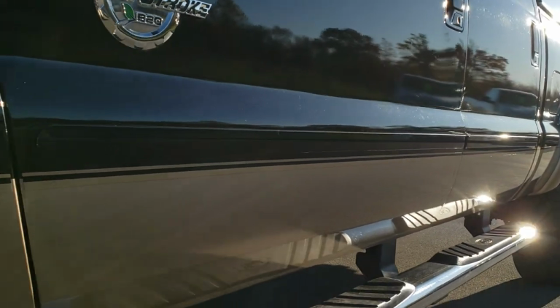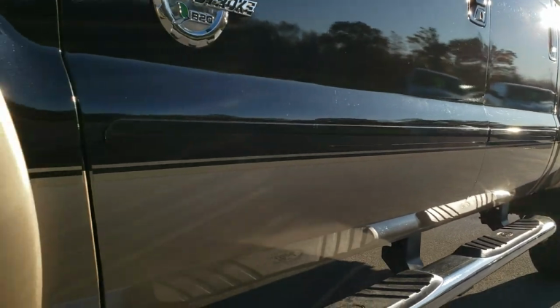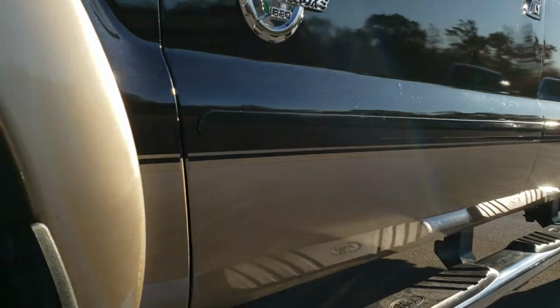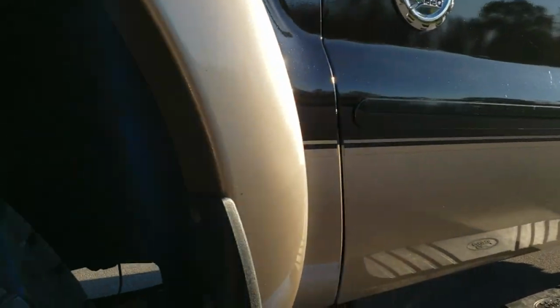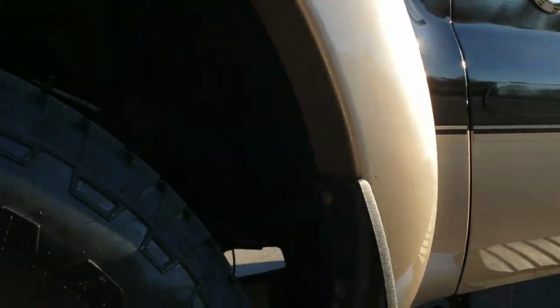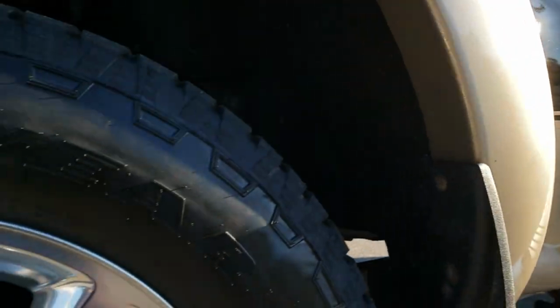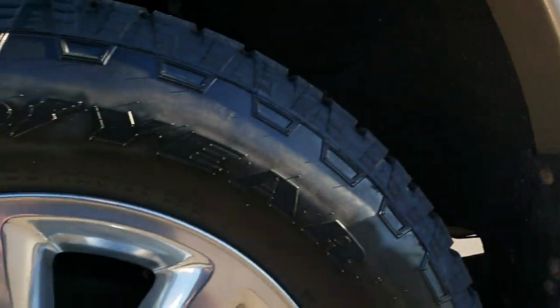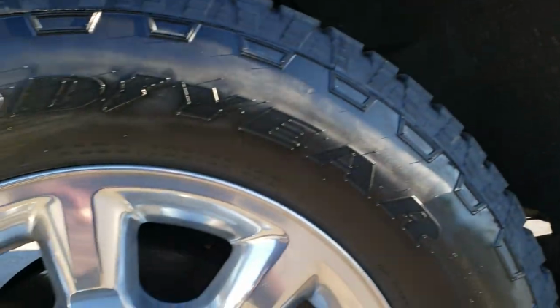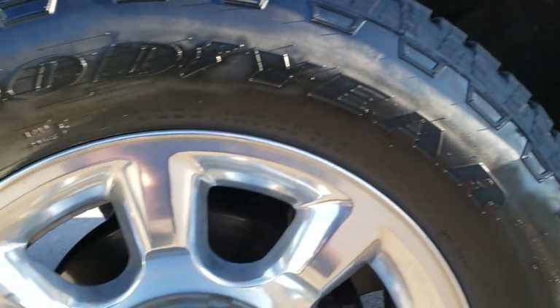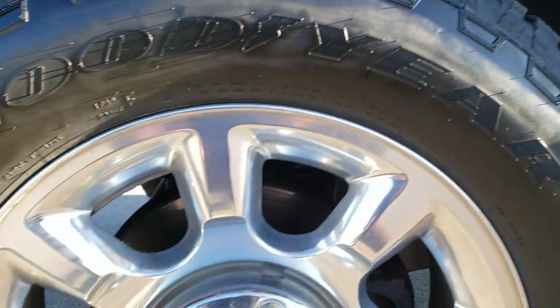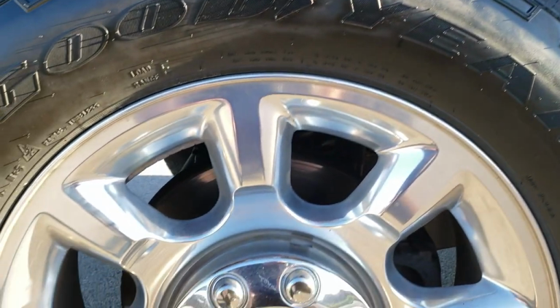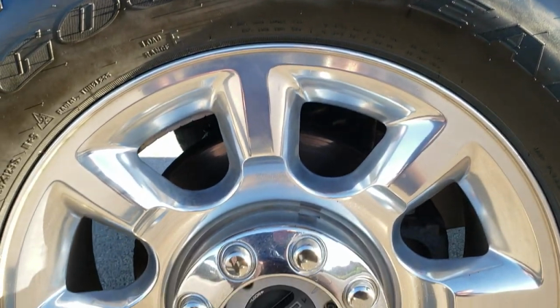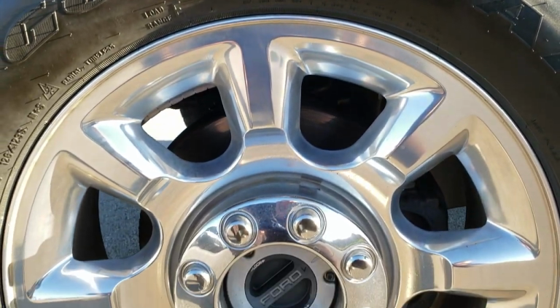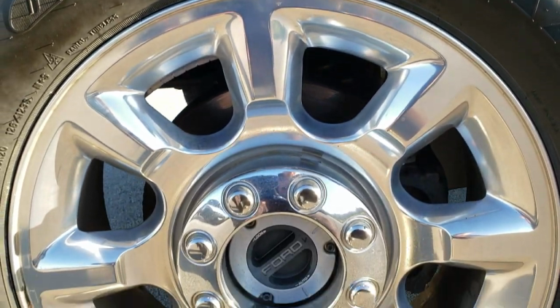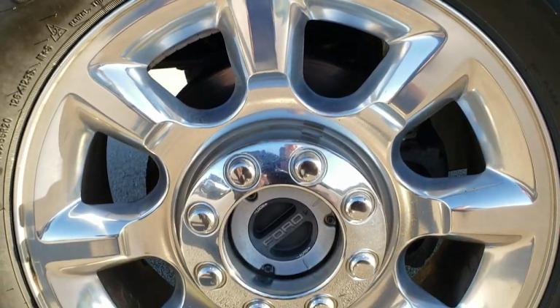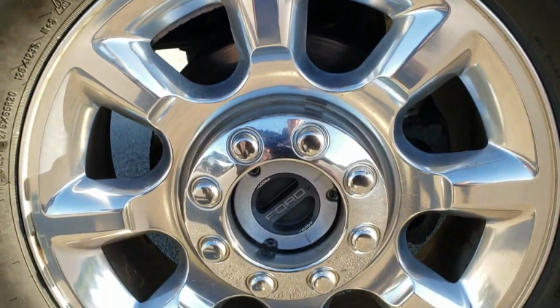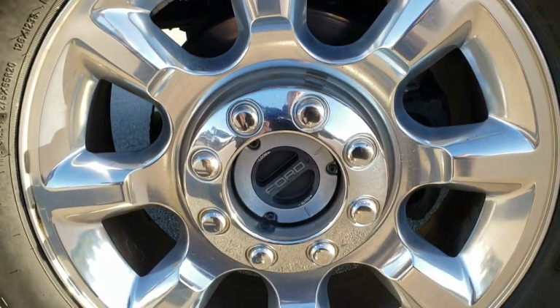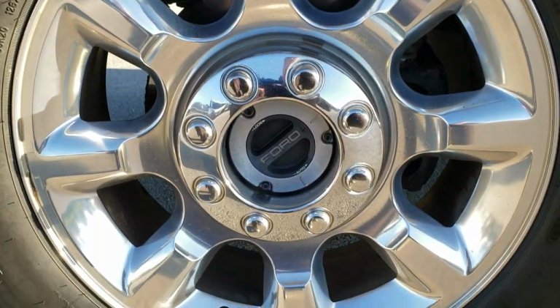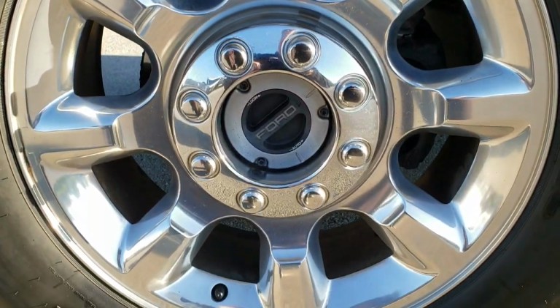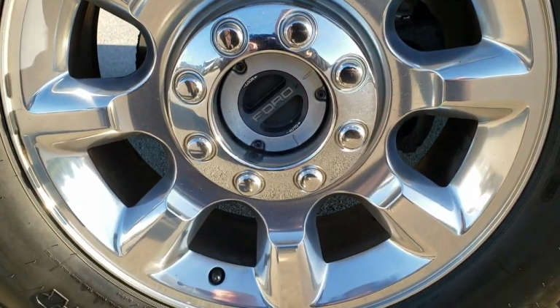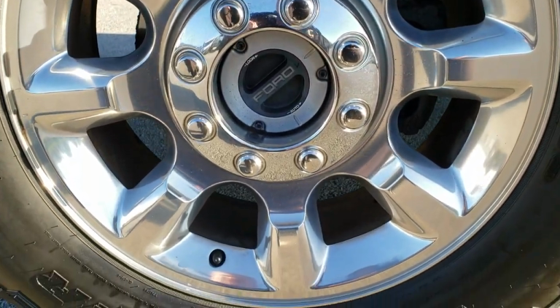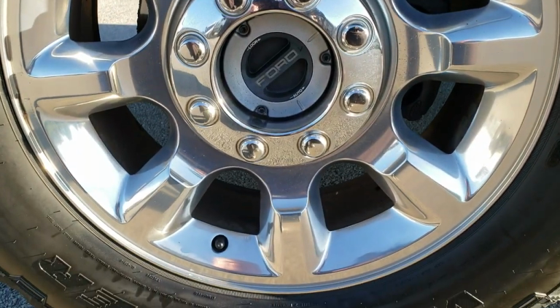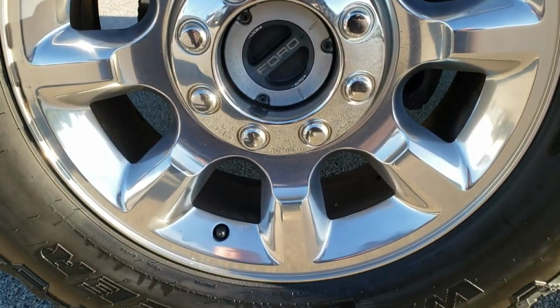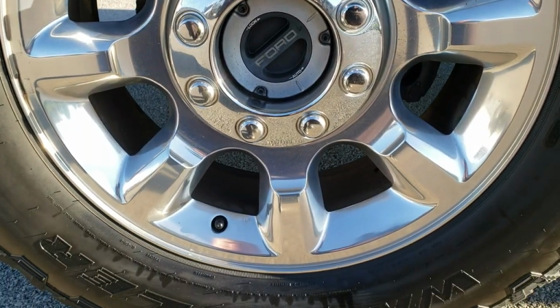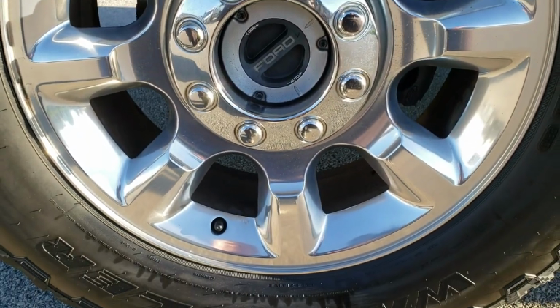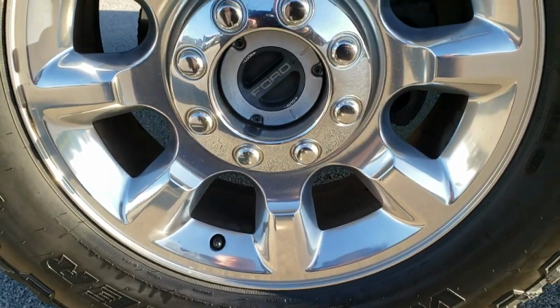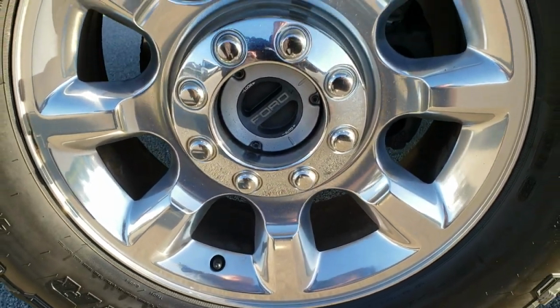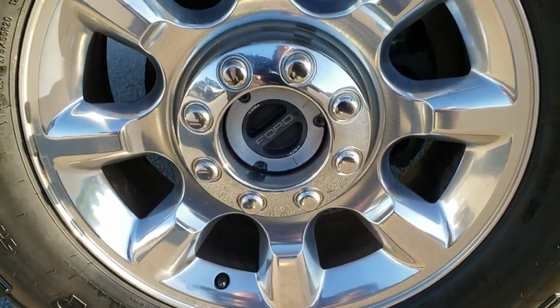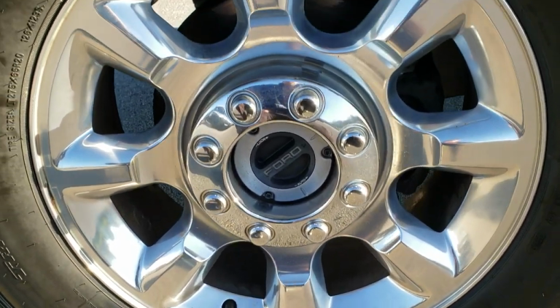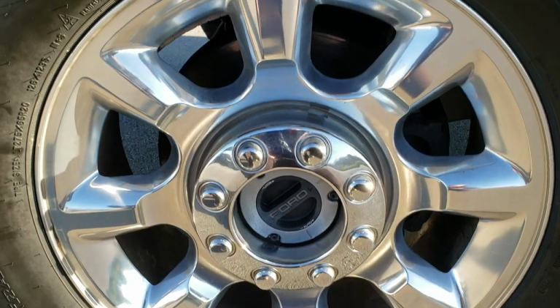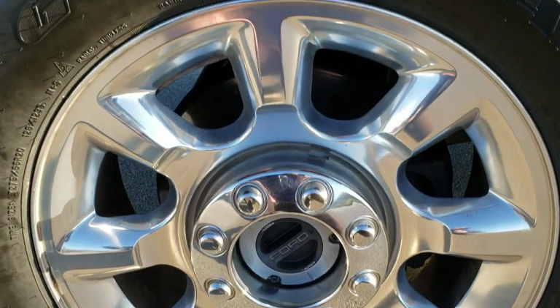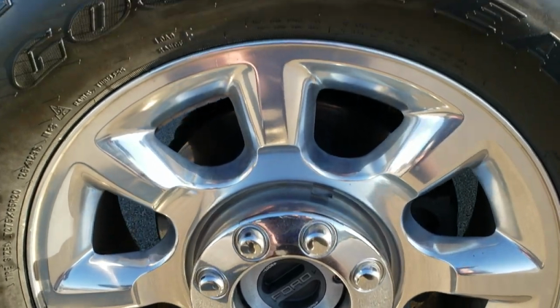If you want to check out more pictures of this truck, in the upper right hand part of the screen is a link to our website — click that and check us out there.